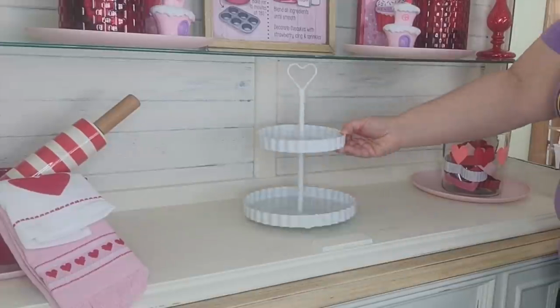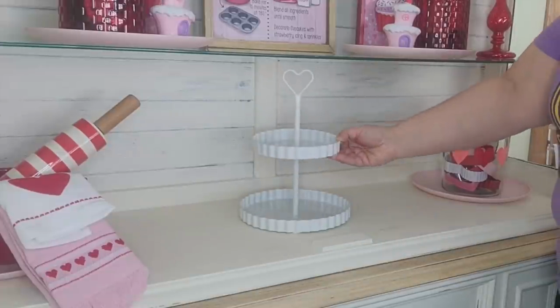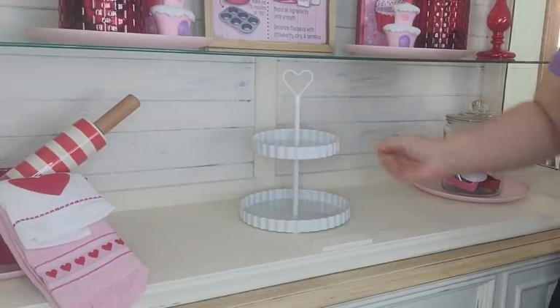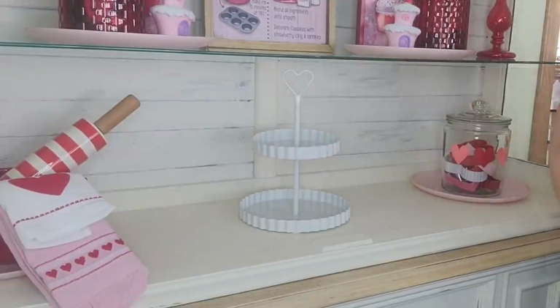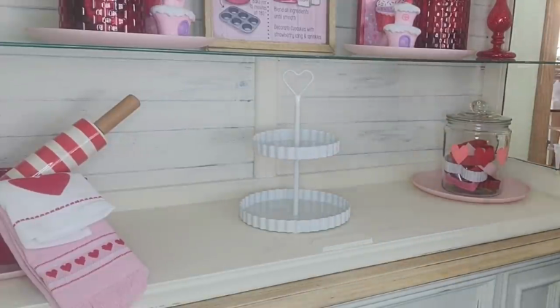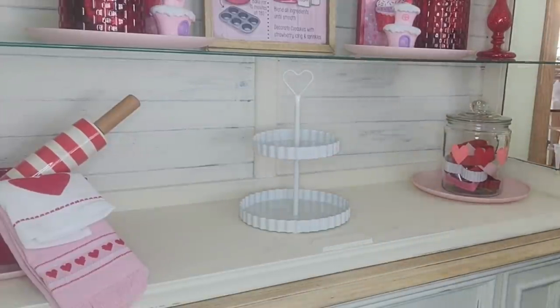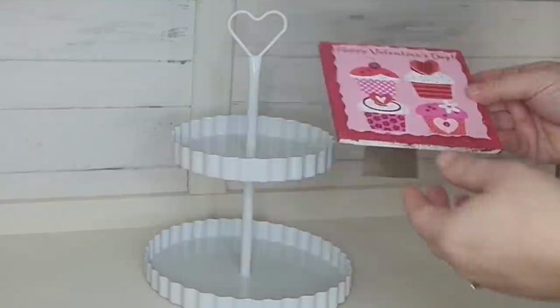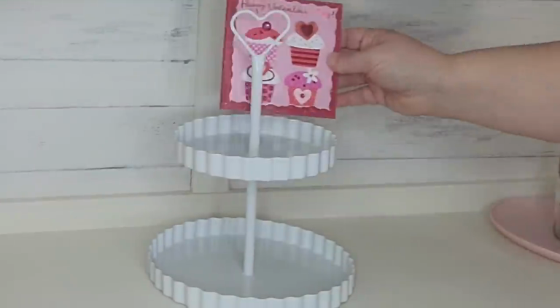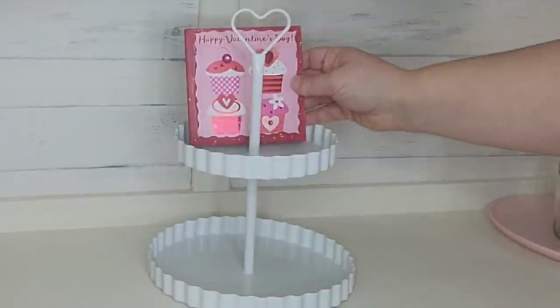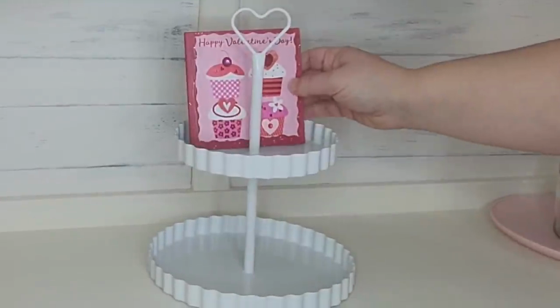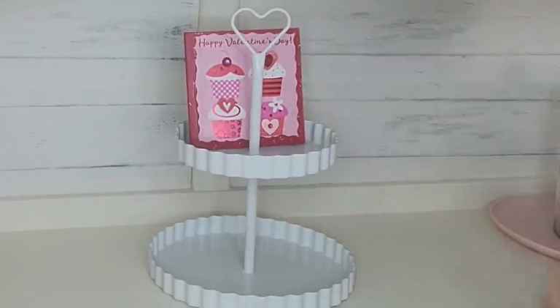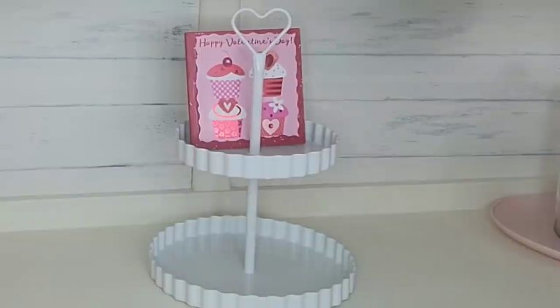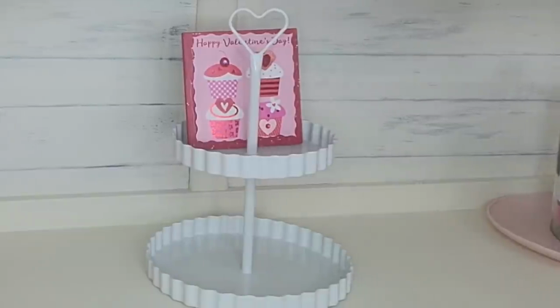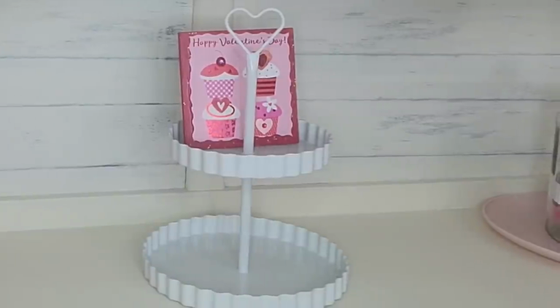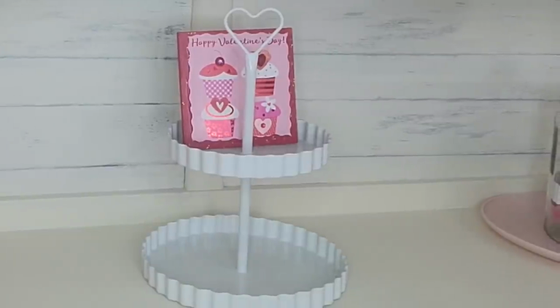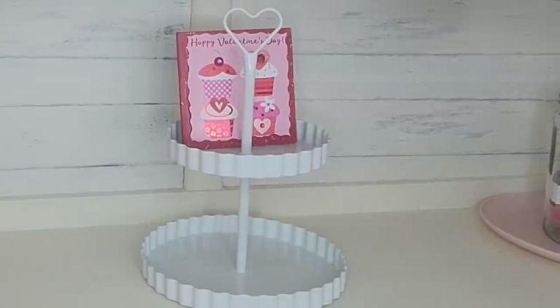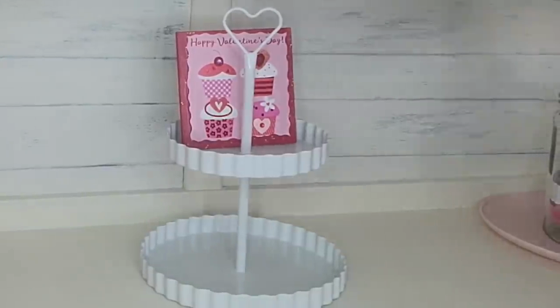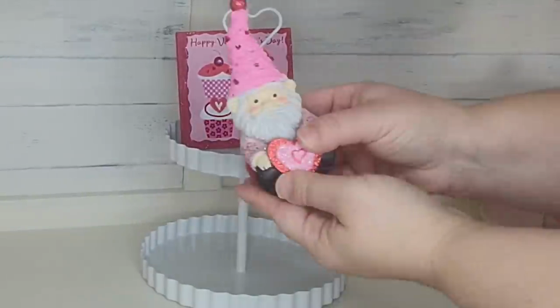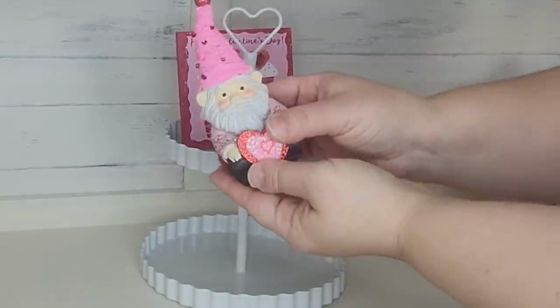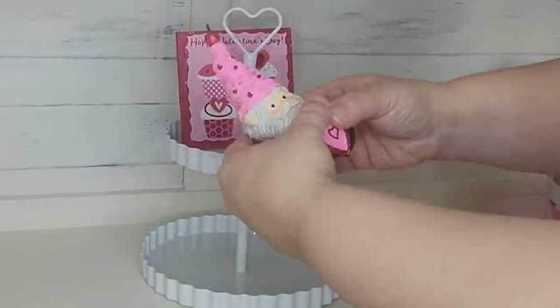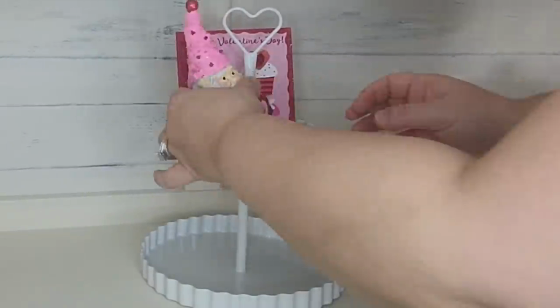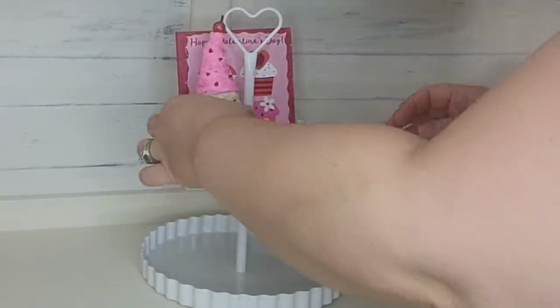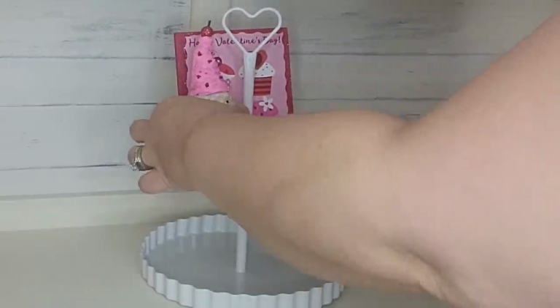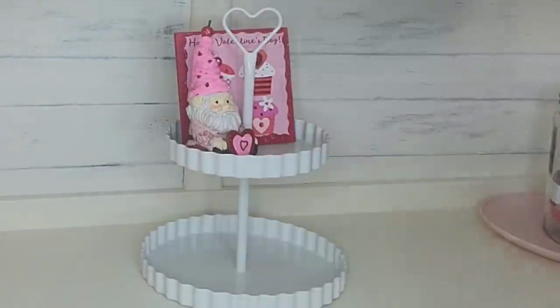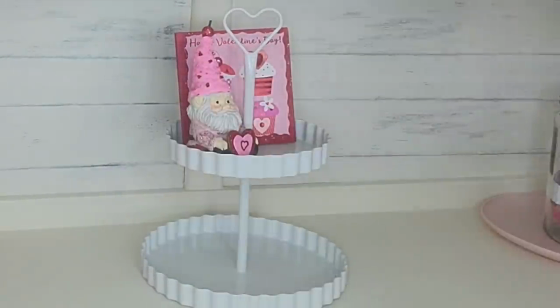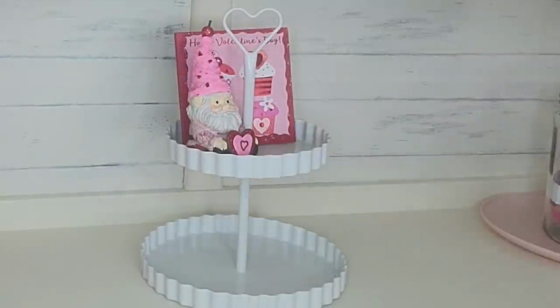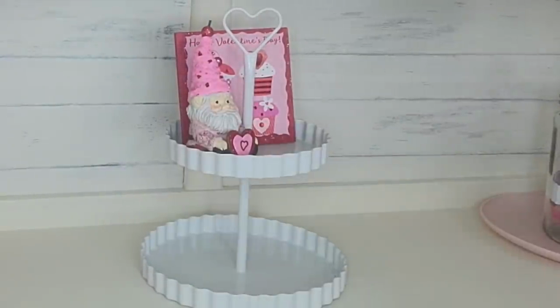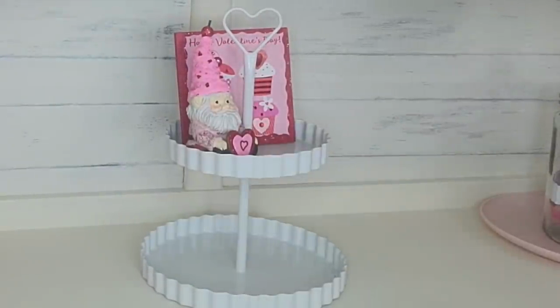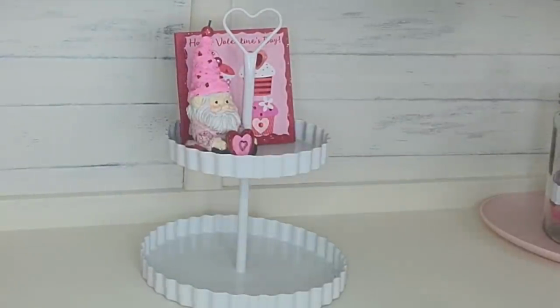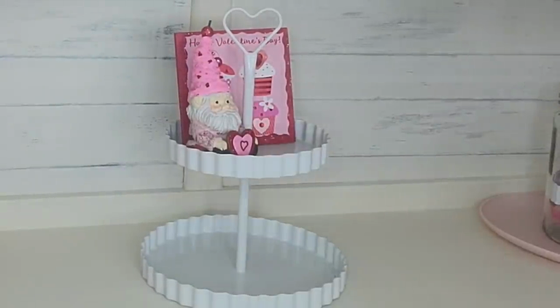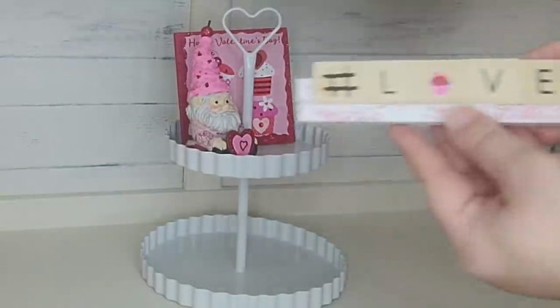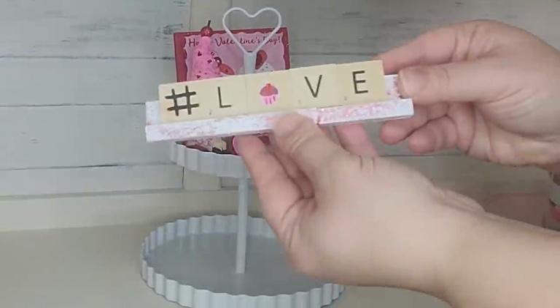Now it's time to decorate that tiered tray with all of my DIYs that I made in my last video. If you missed that video I will have it linked in the description box below.